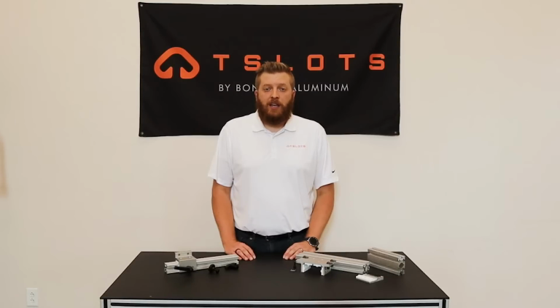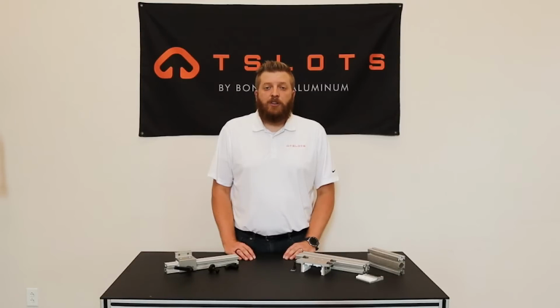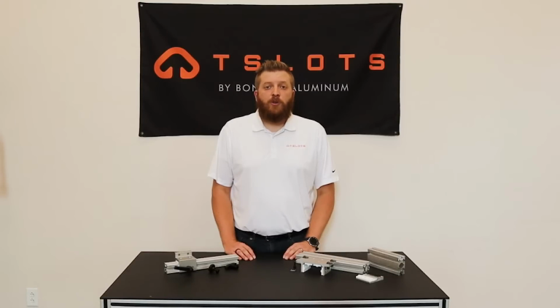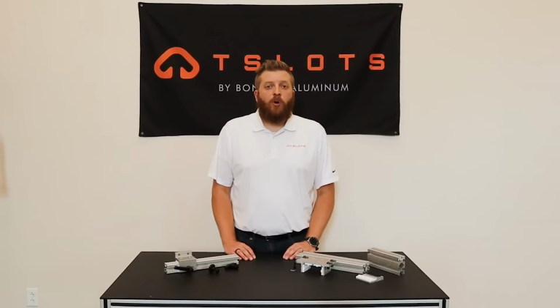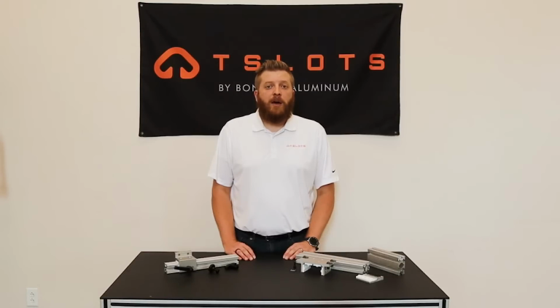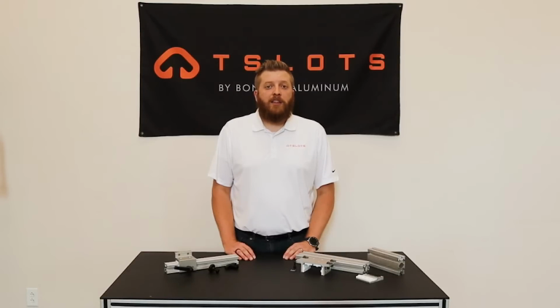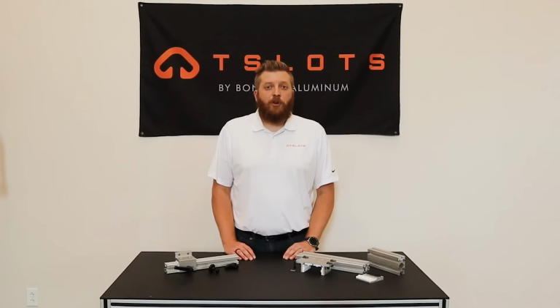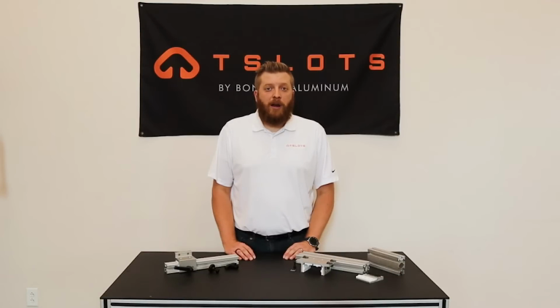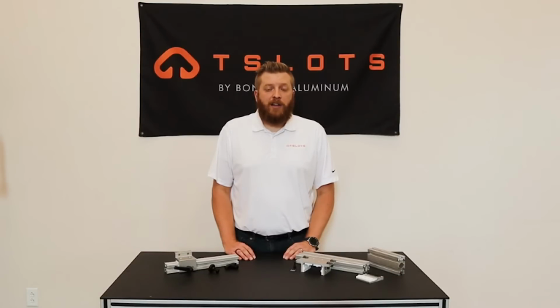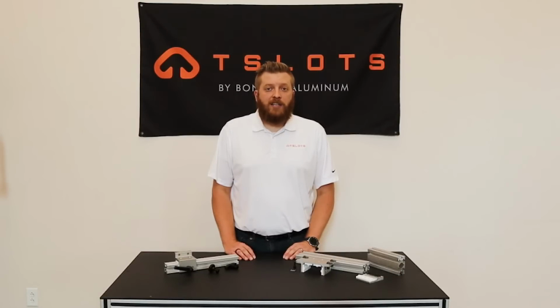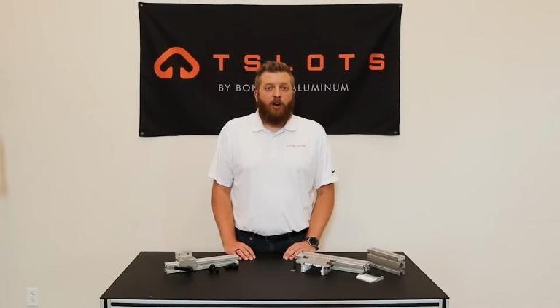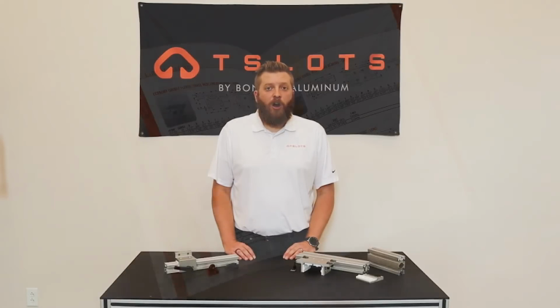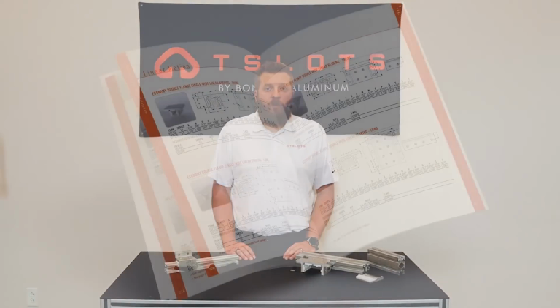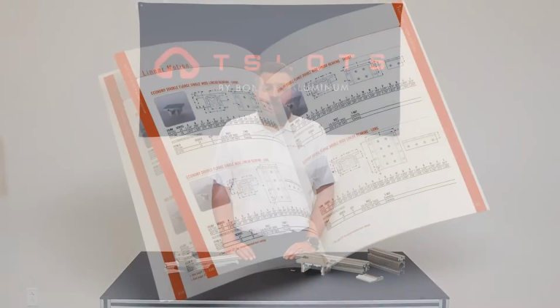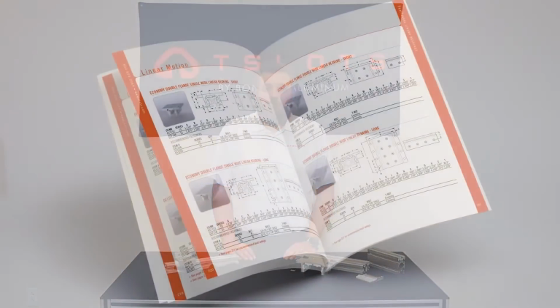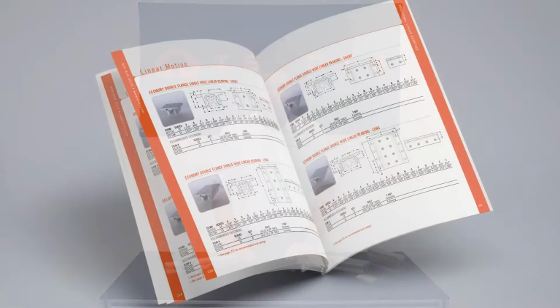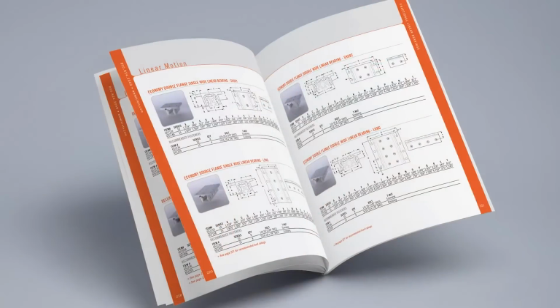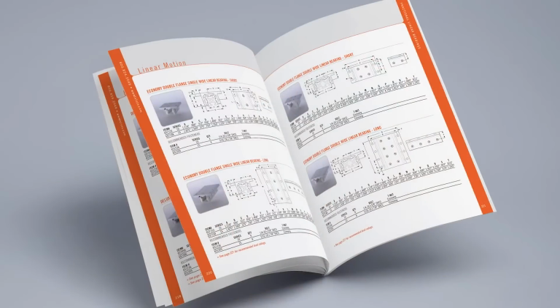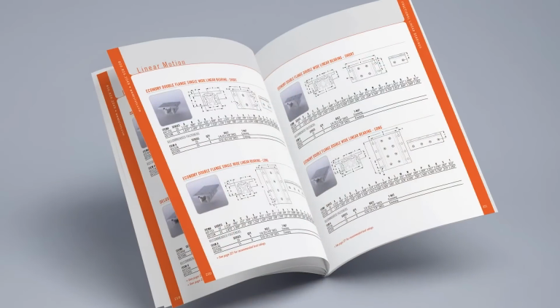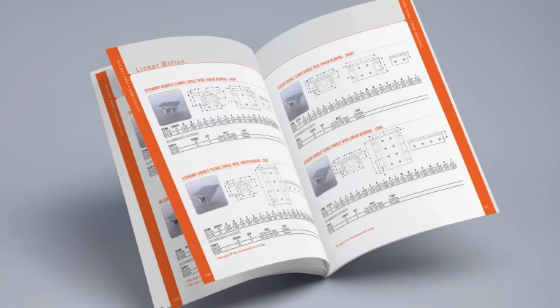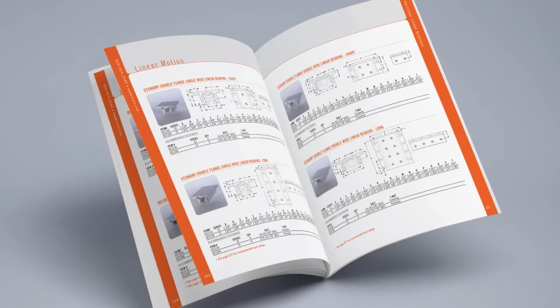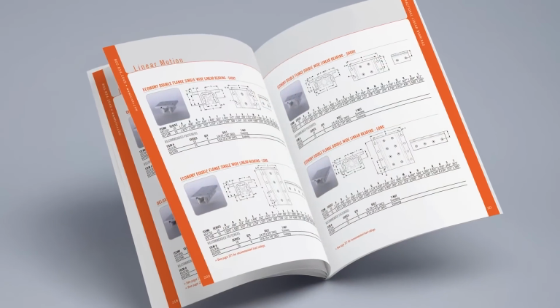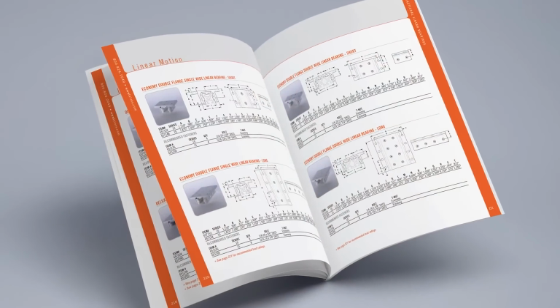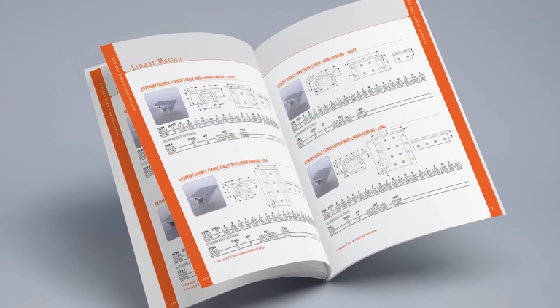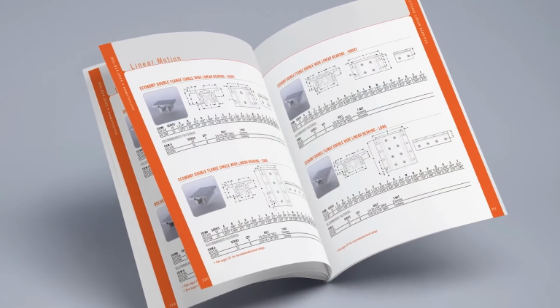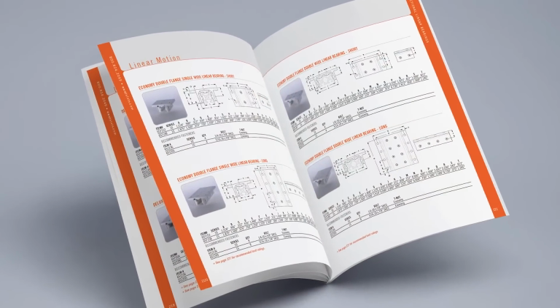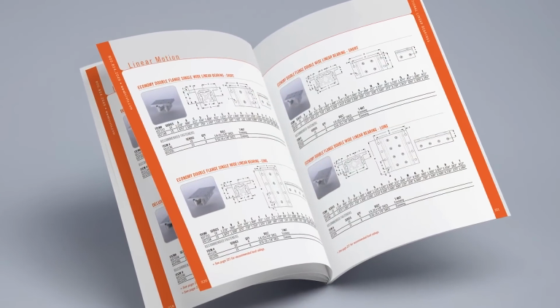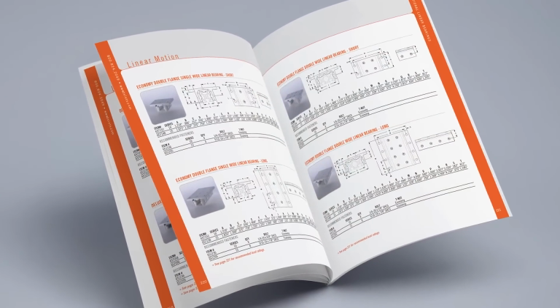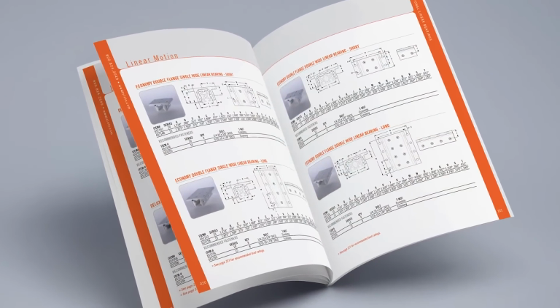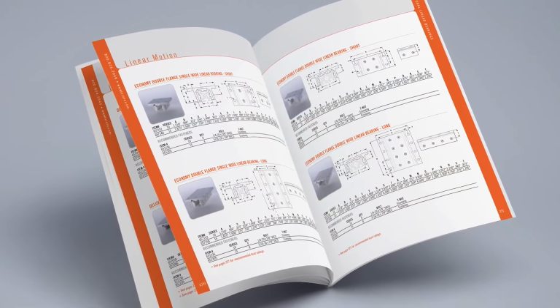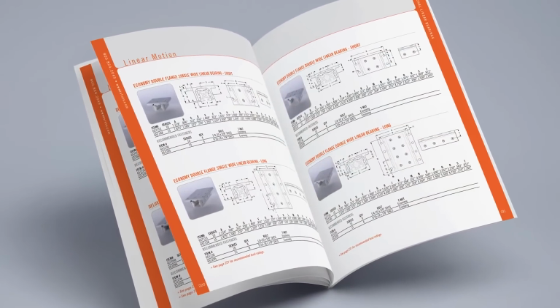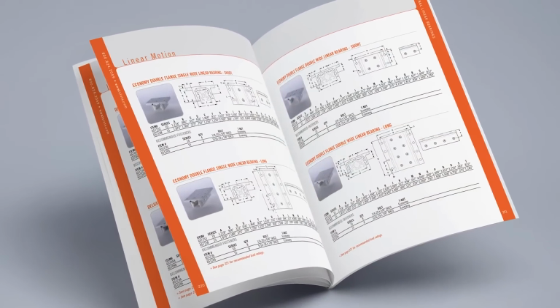To learn more about the linear bearings and the hardware that needs to be ordered, you can see the linear bearing section of our T-Slots catalog.